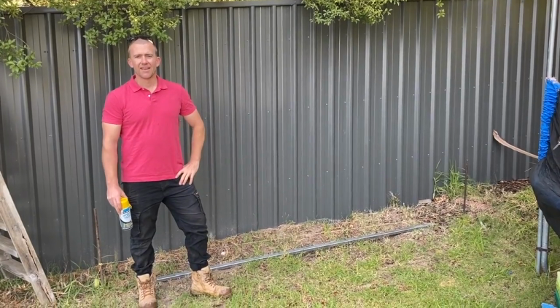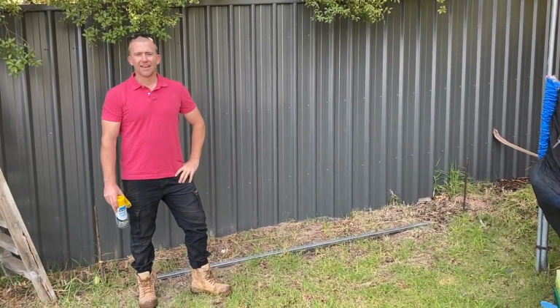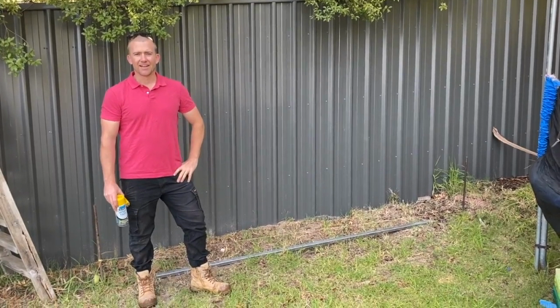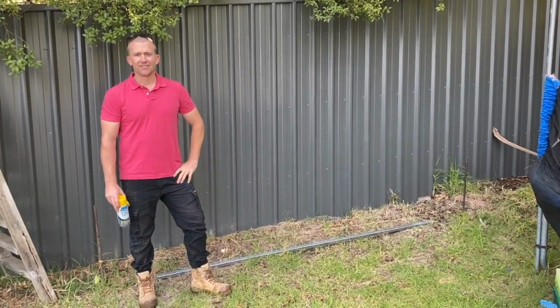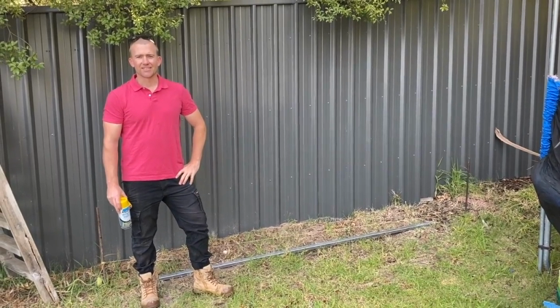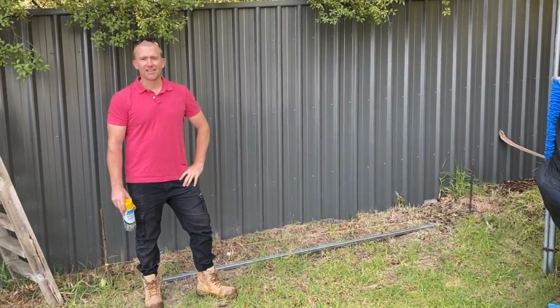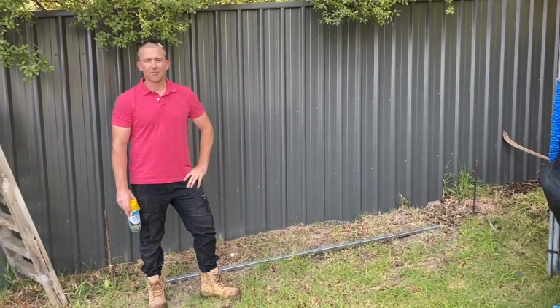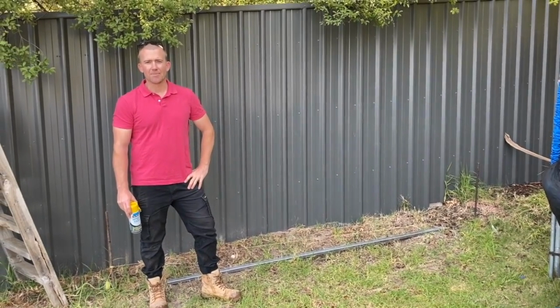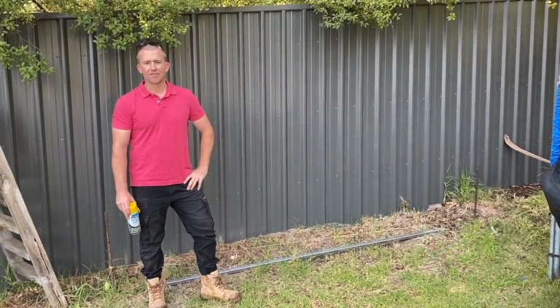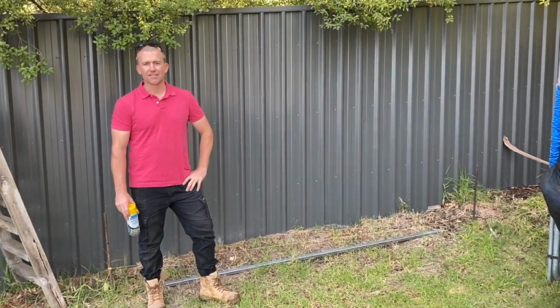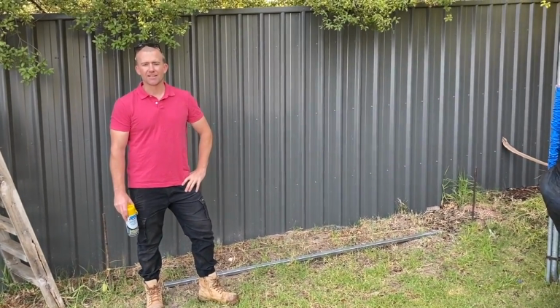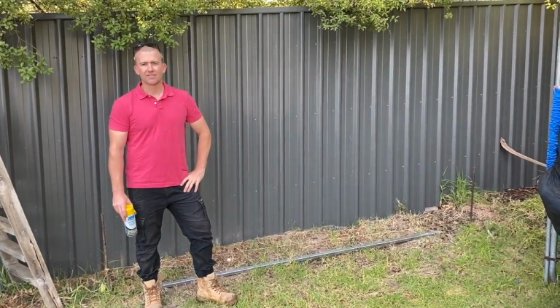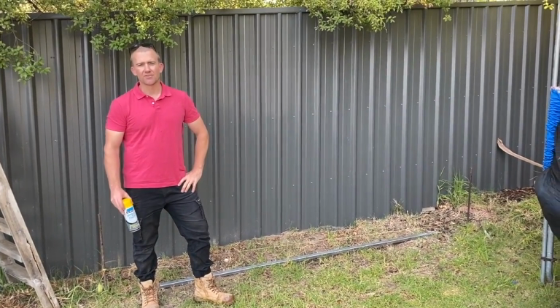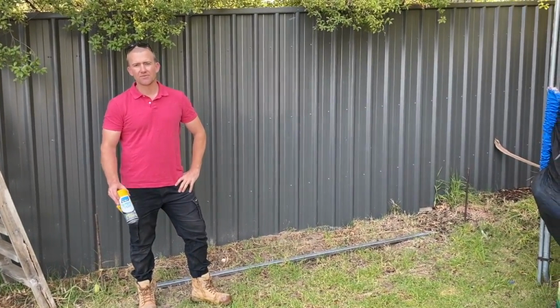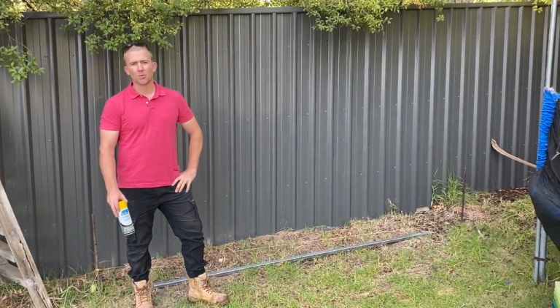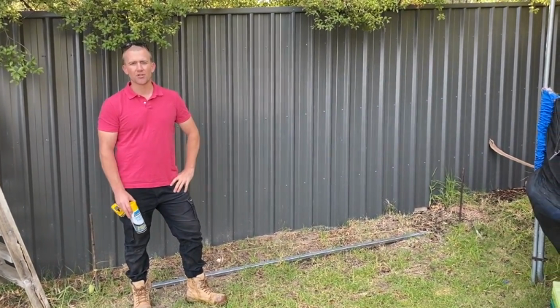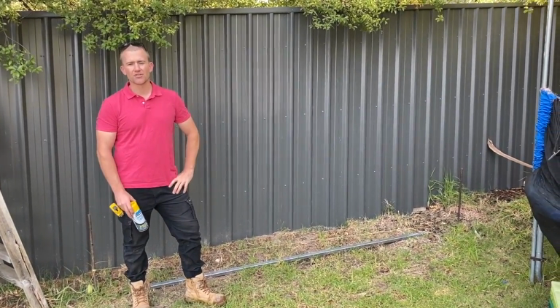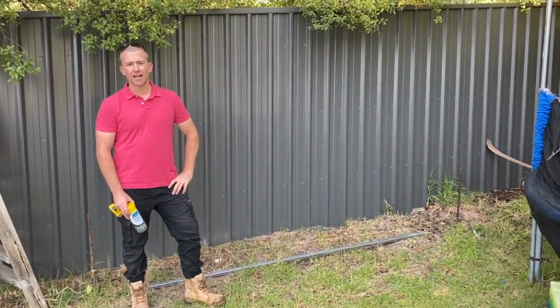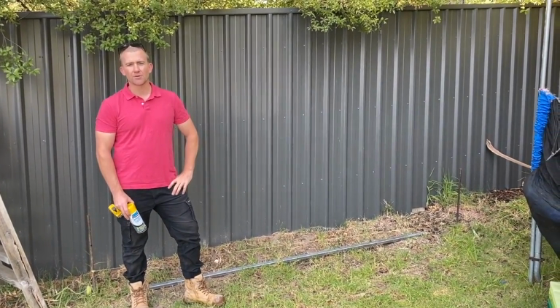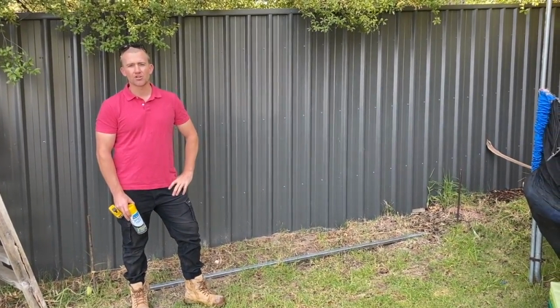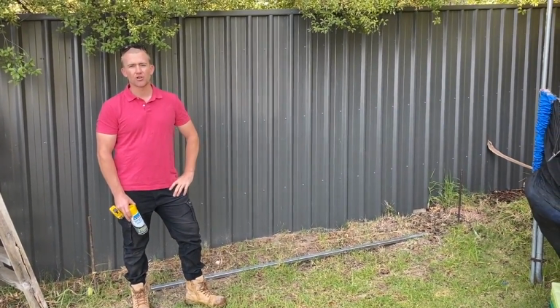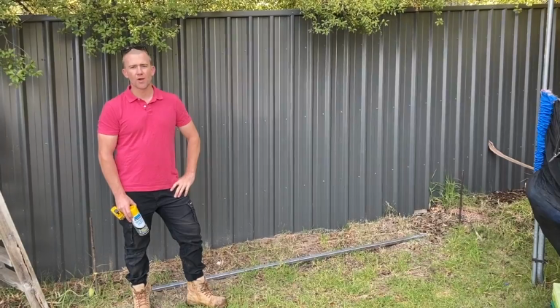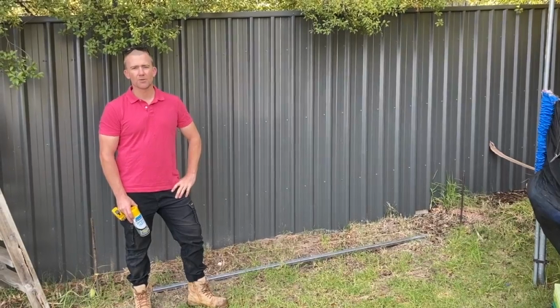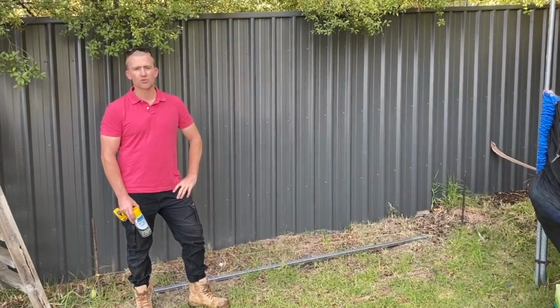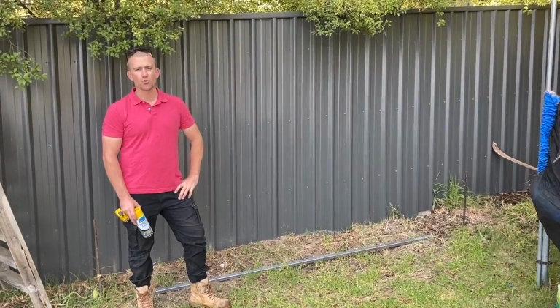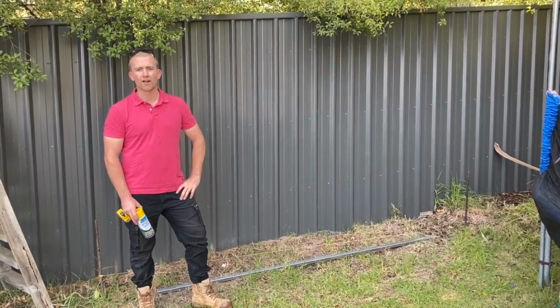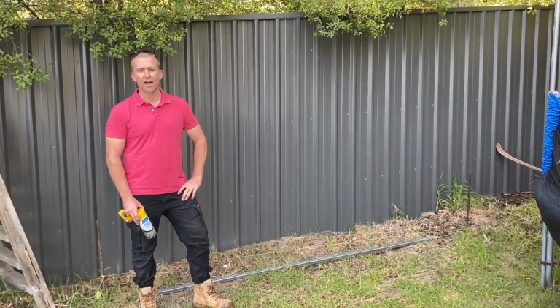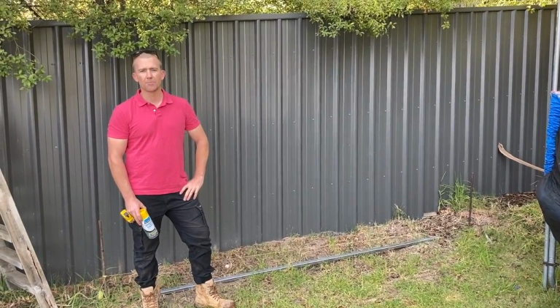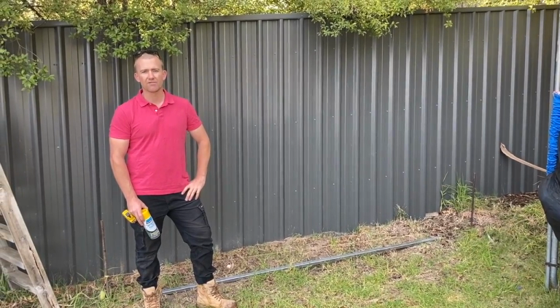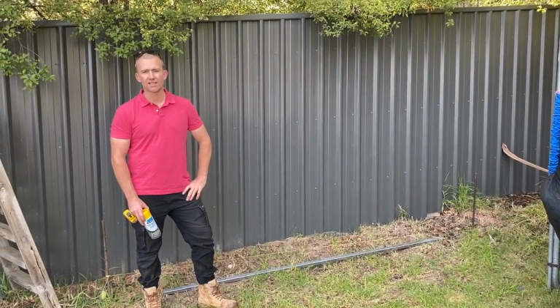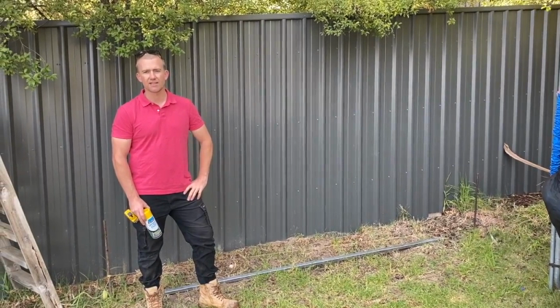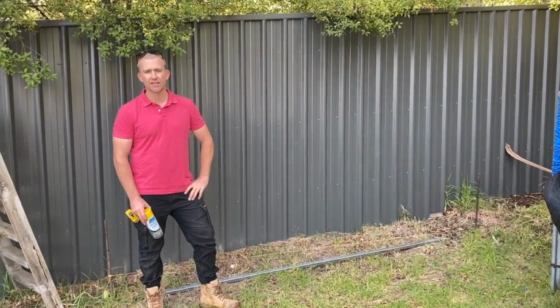How are you going? It's Lee from Outback Fencing here. What we're going to do today is show you how to install one of our PVC fences.